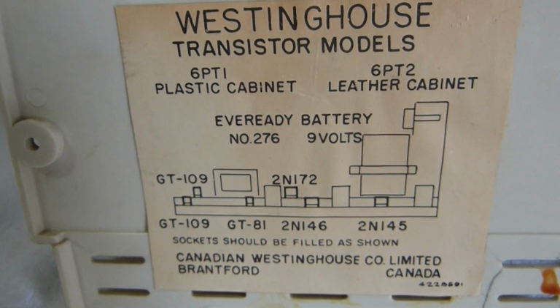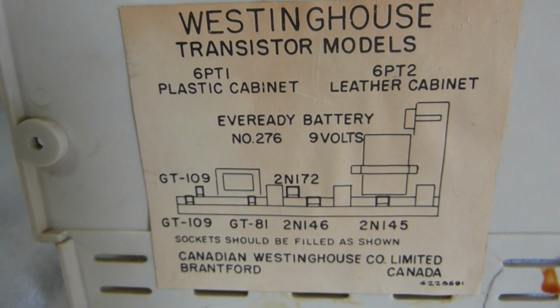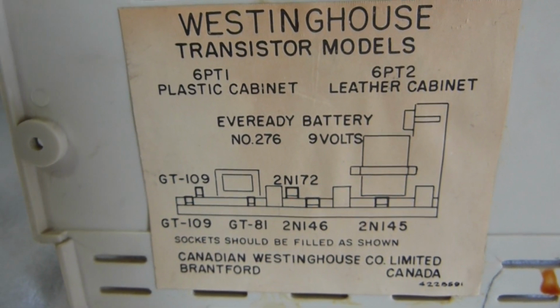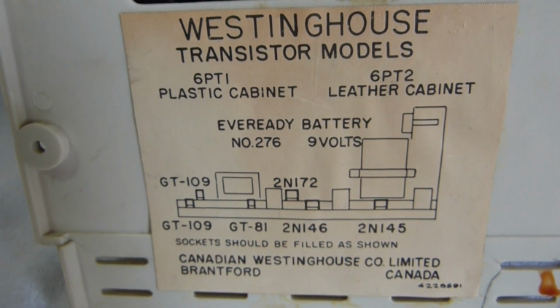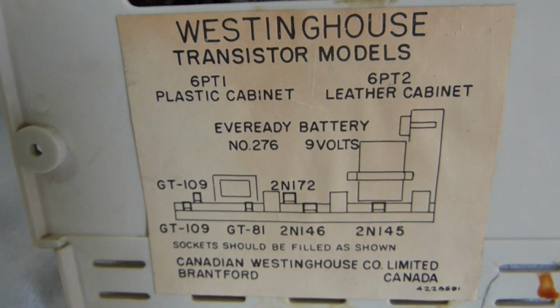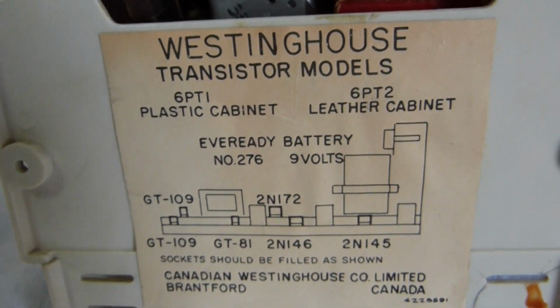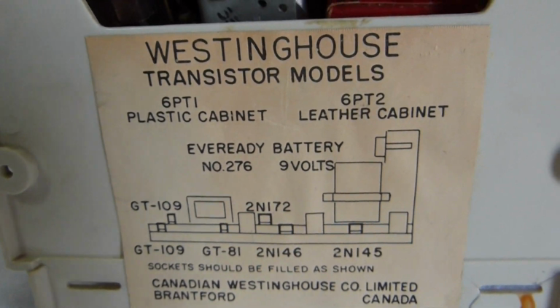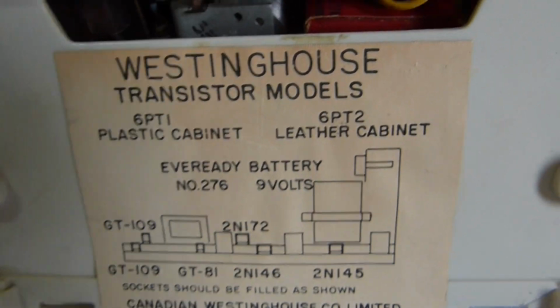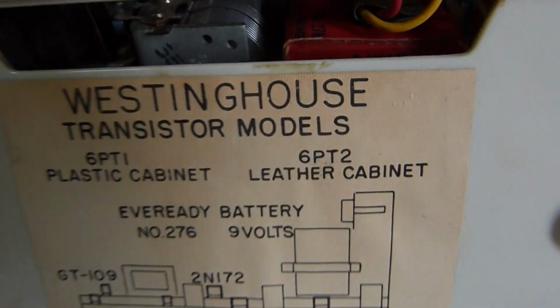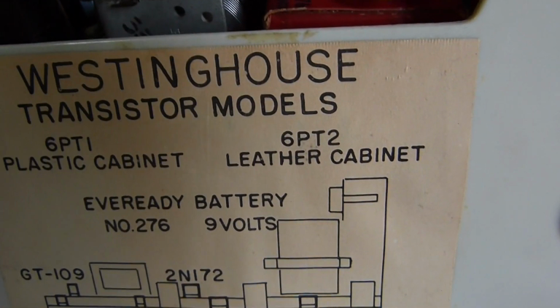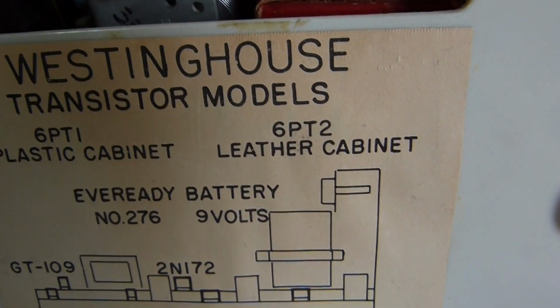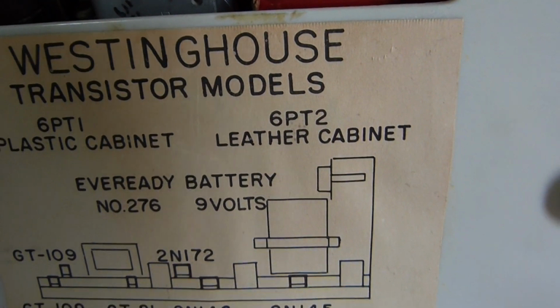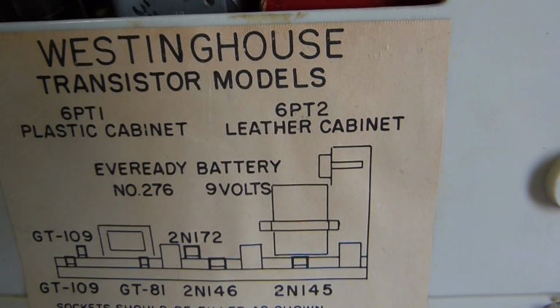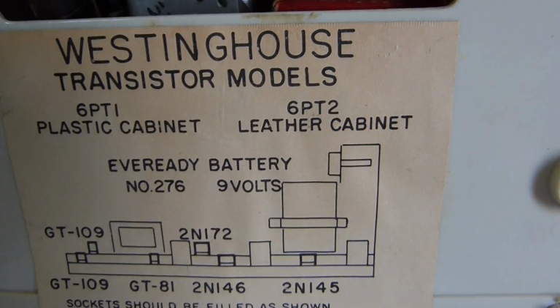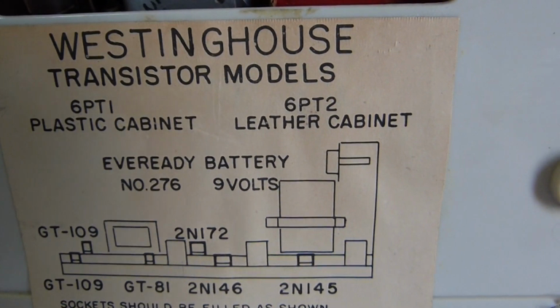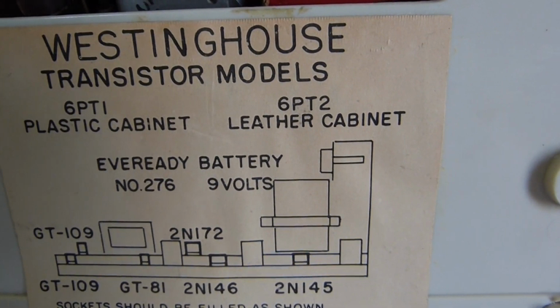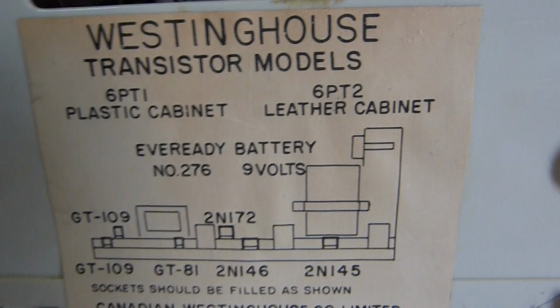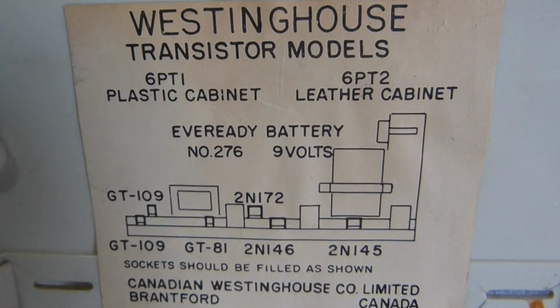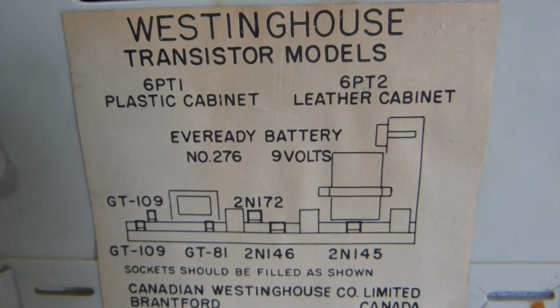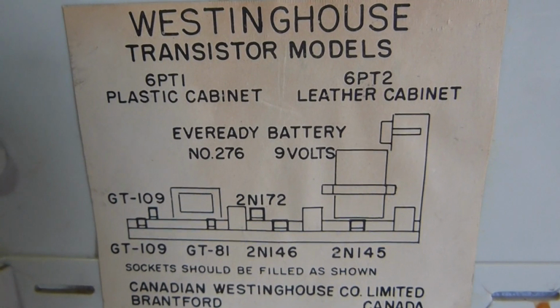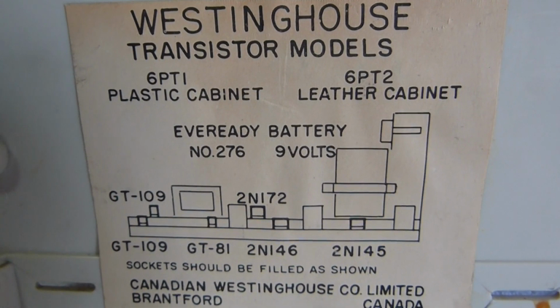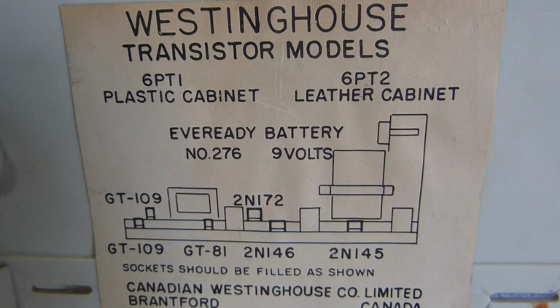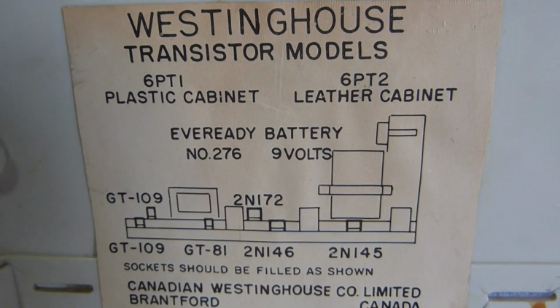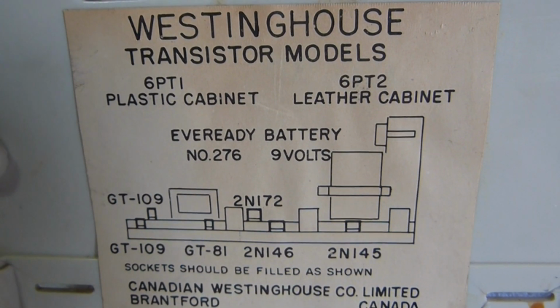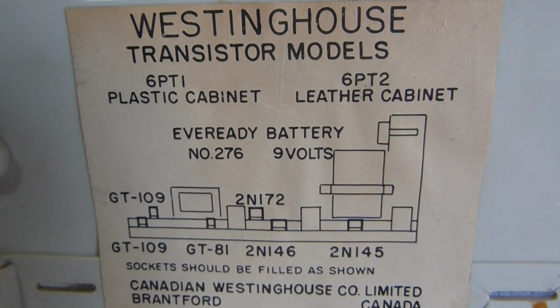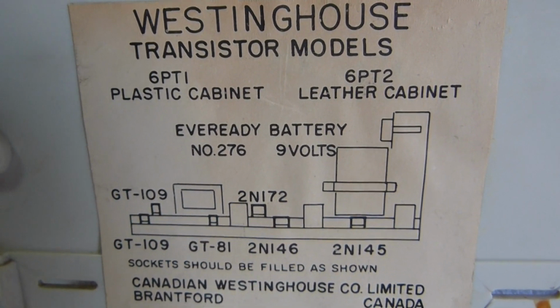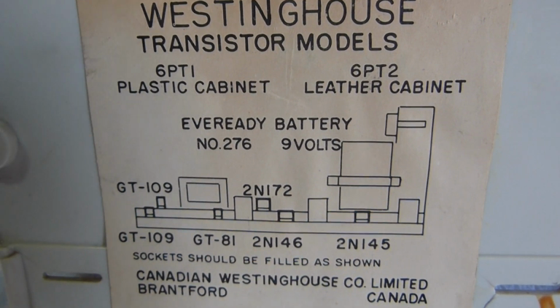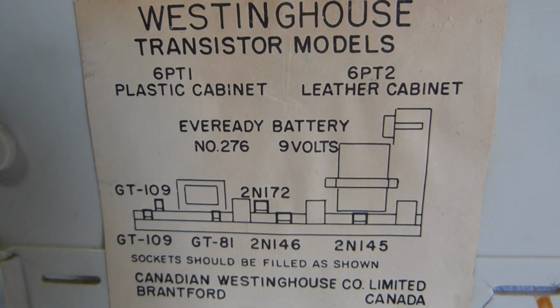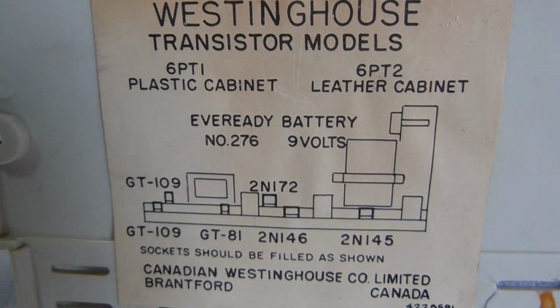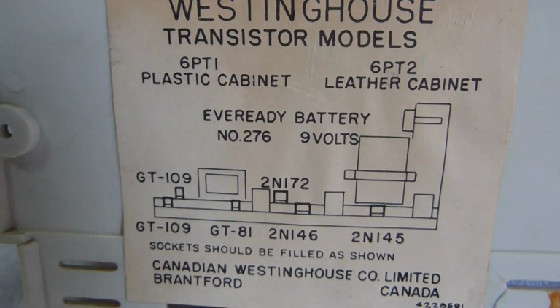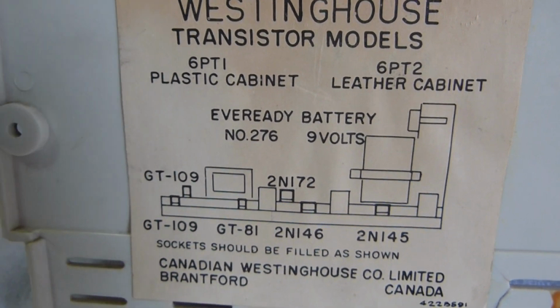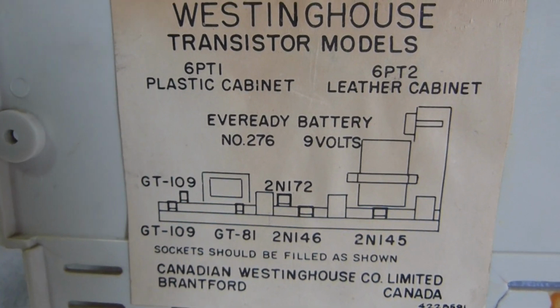This set also came in a leather cabinet version, of which I have only seen one example.